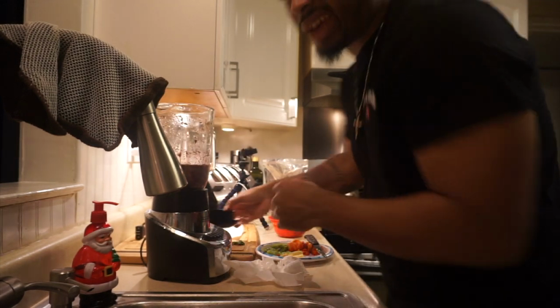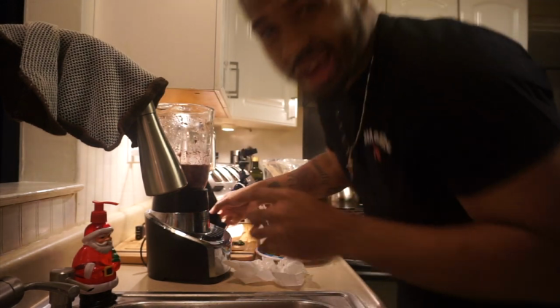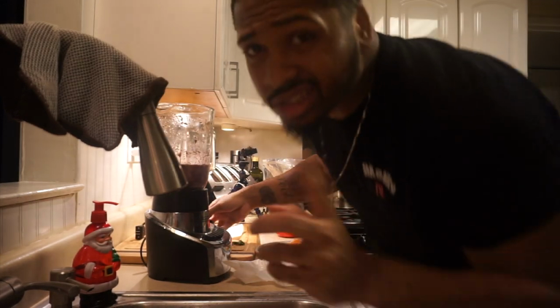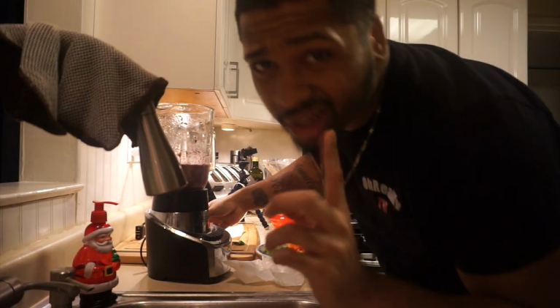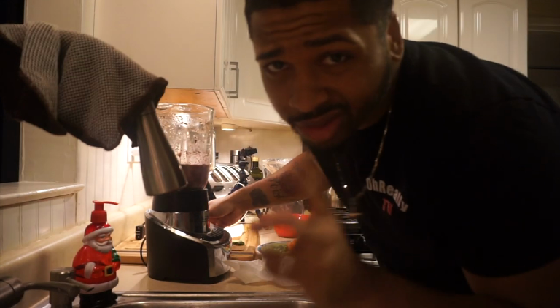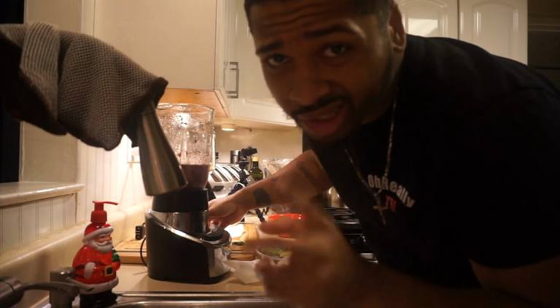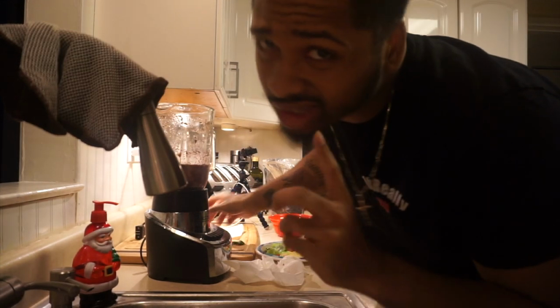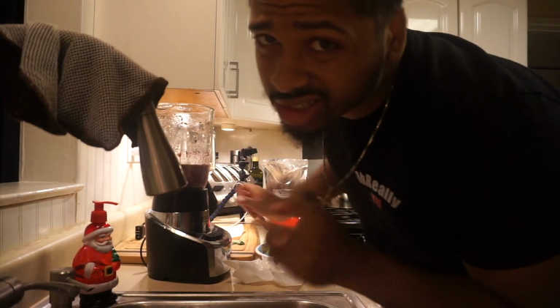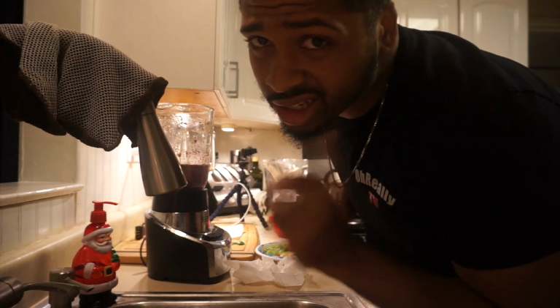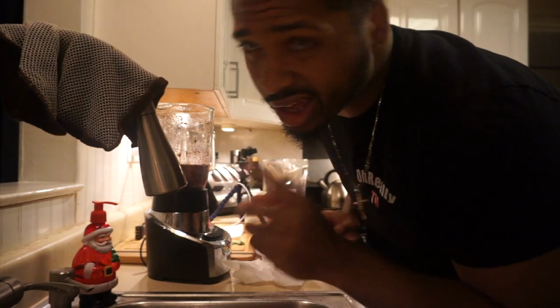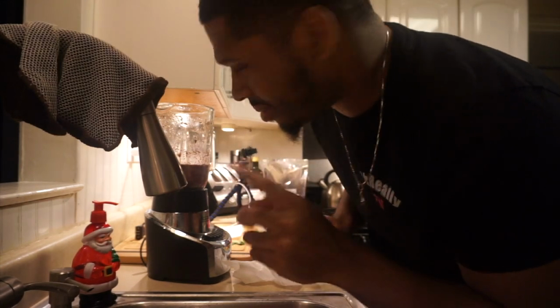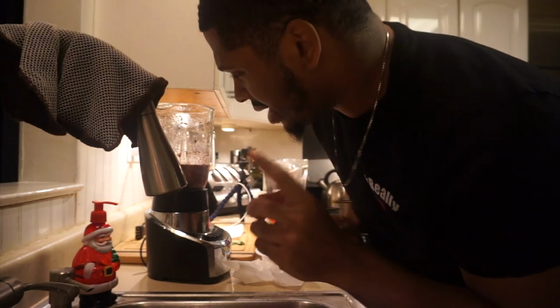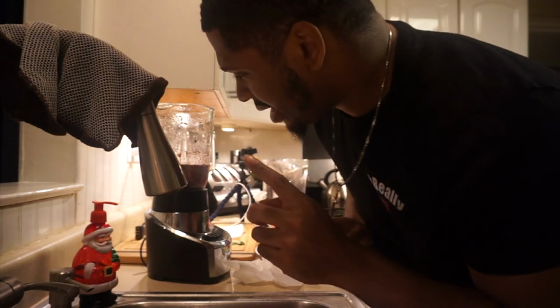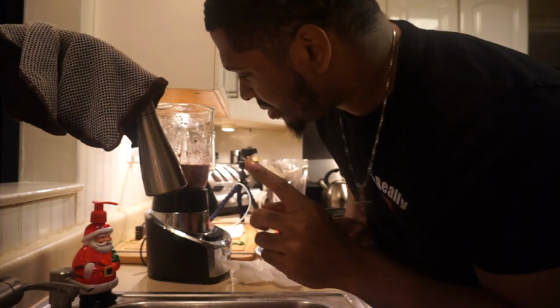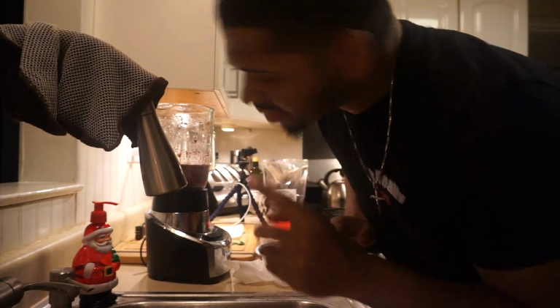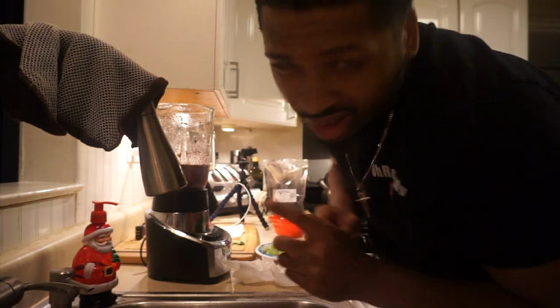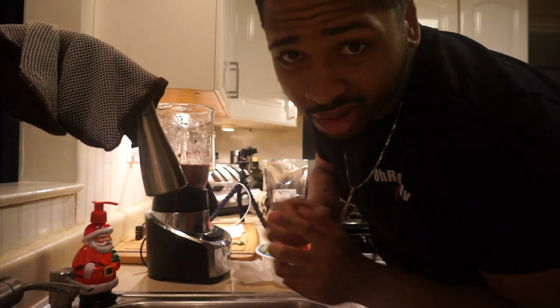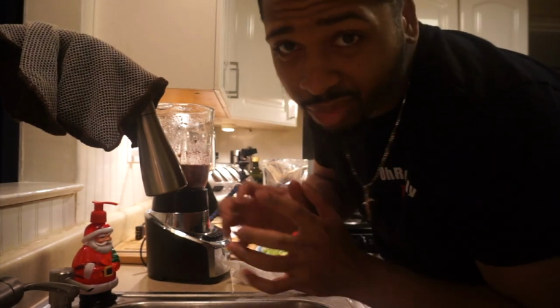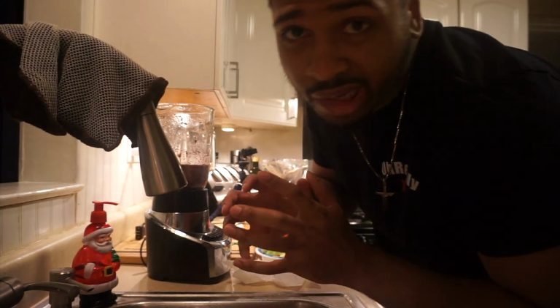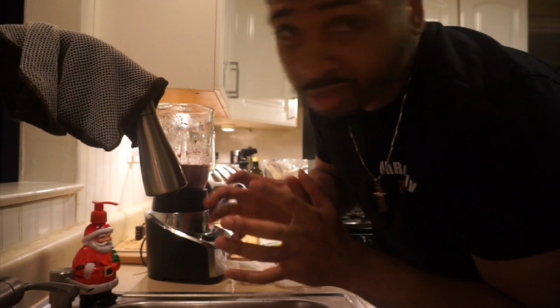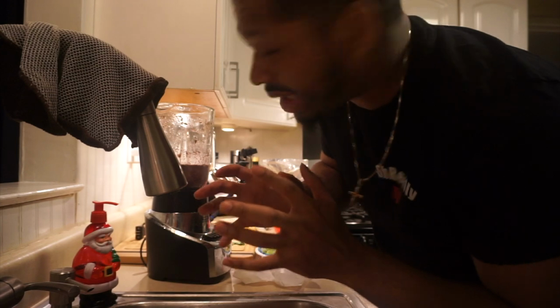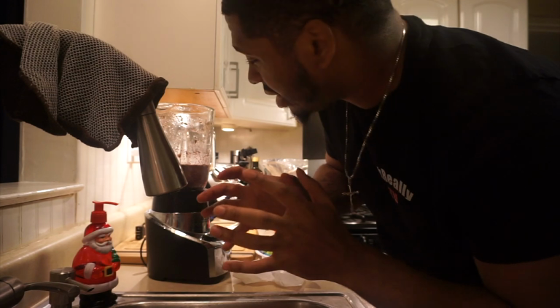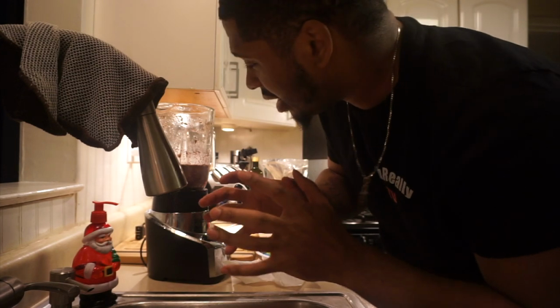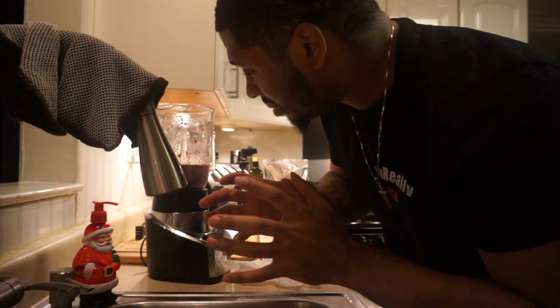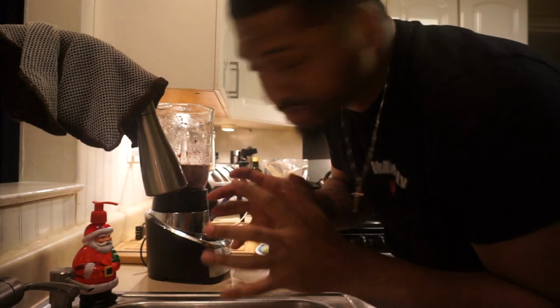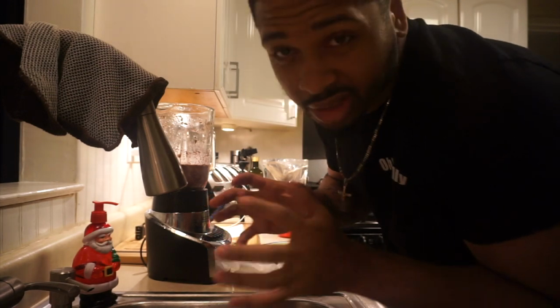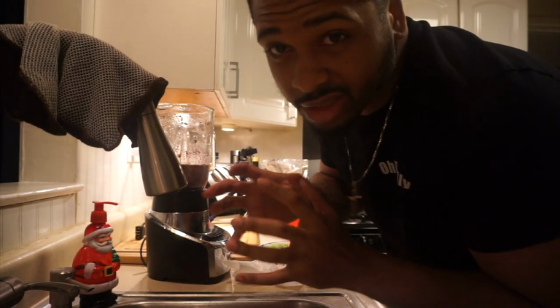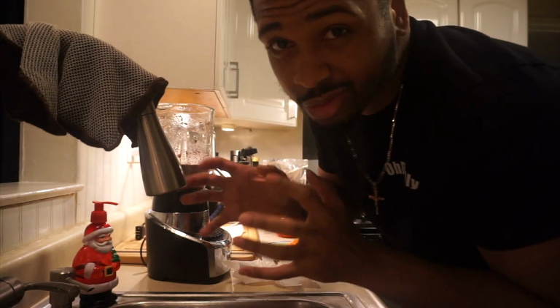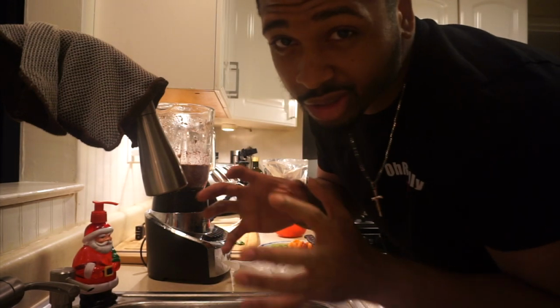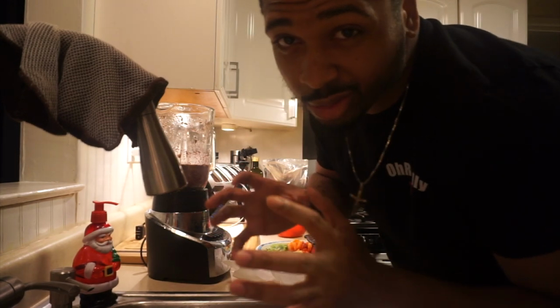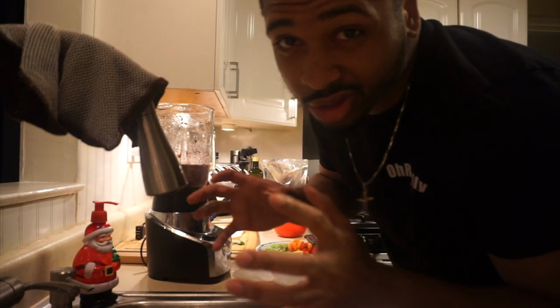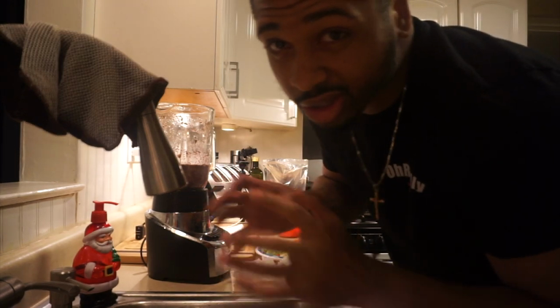Actually I was thinking I should add a banana - it'll probably make this smoothie a little thicker.